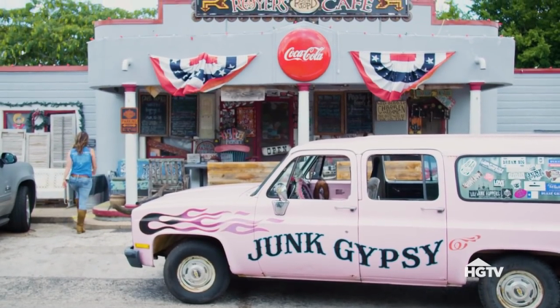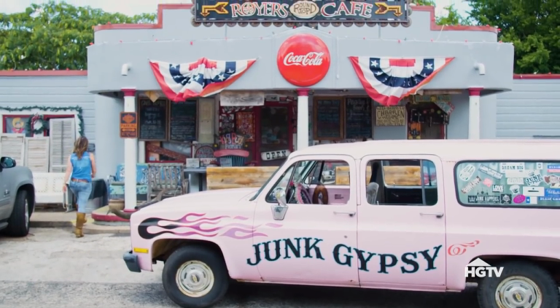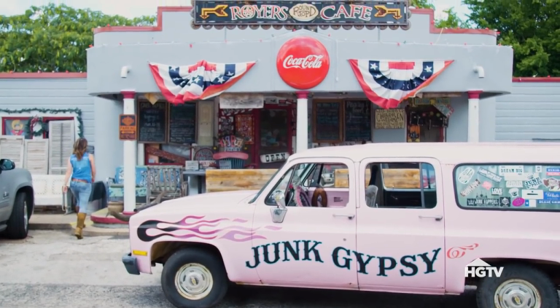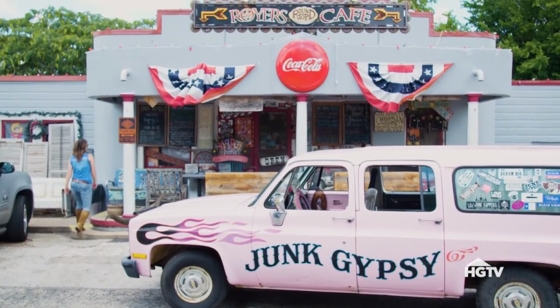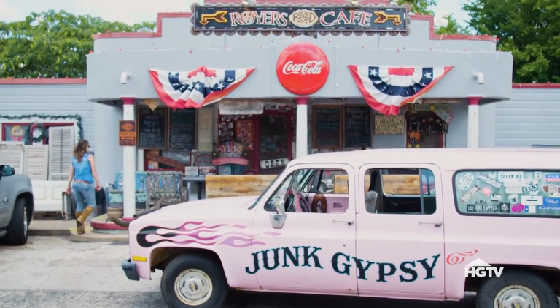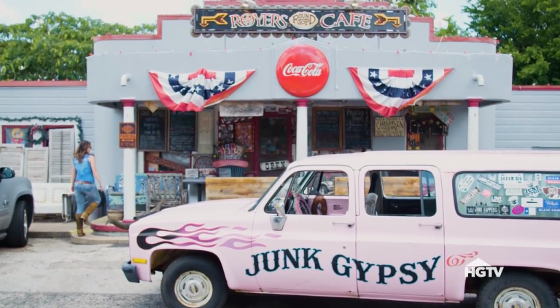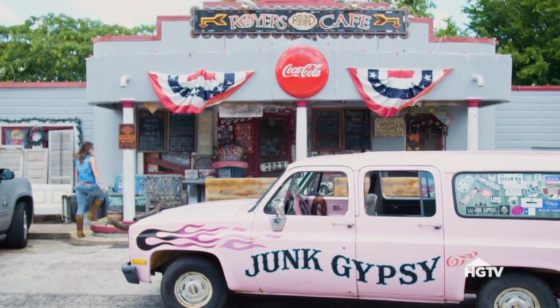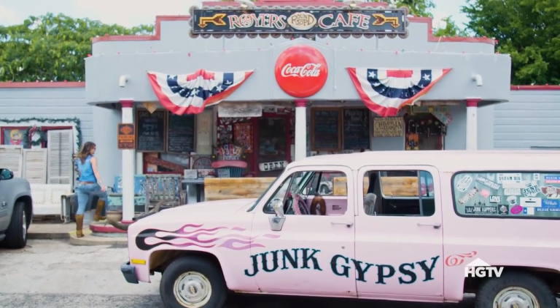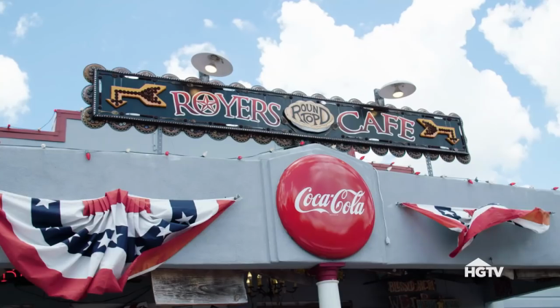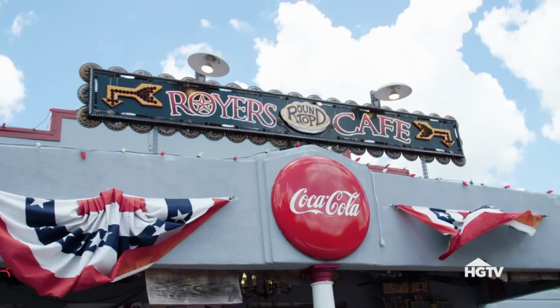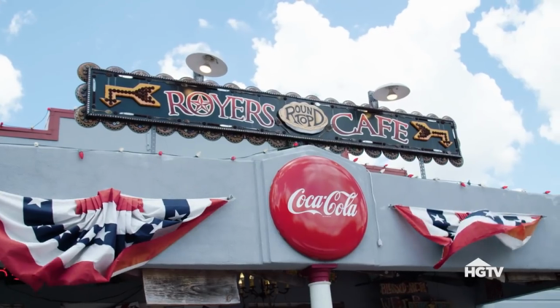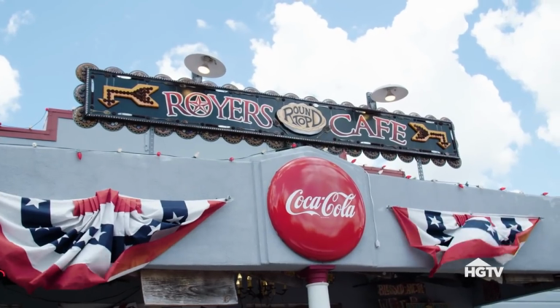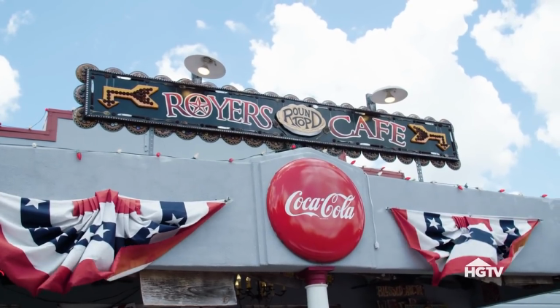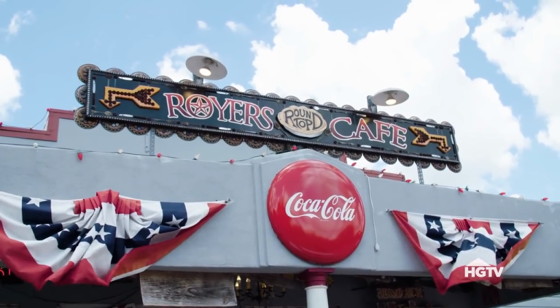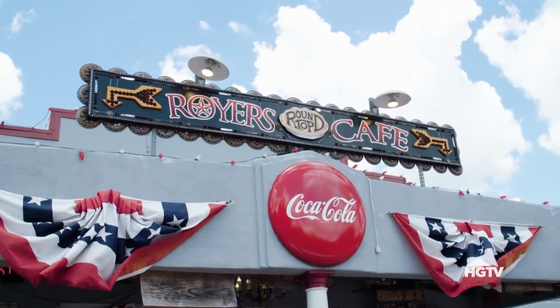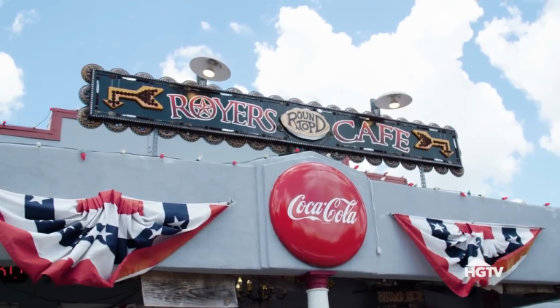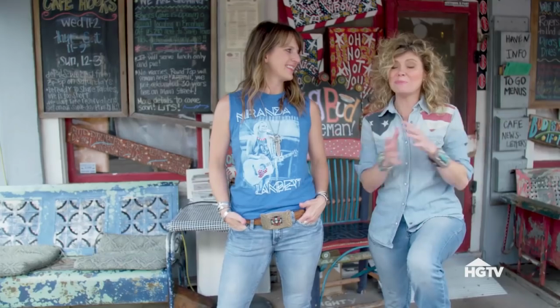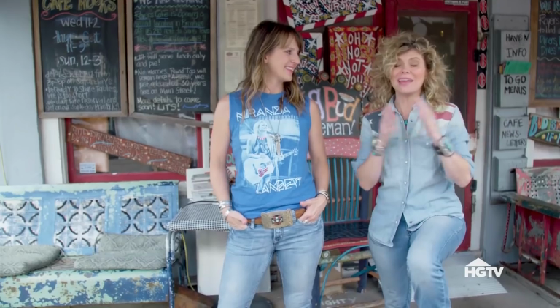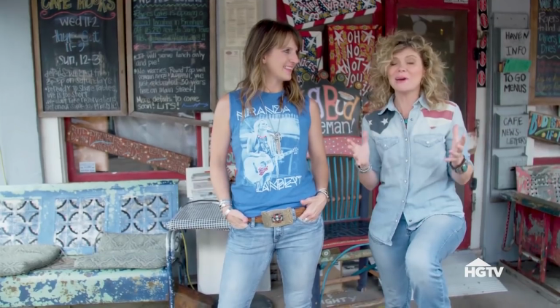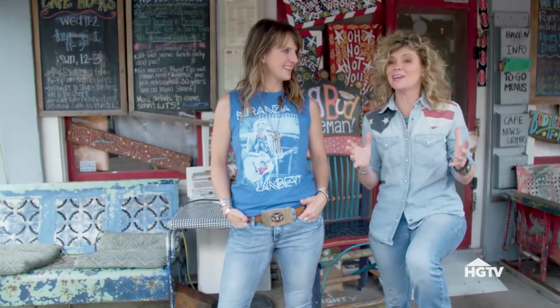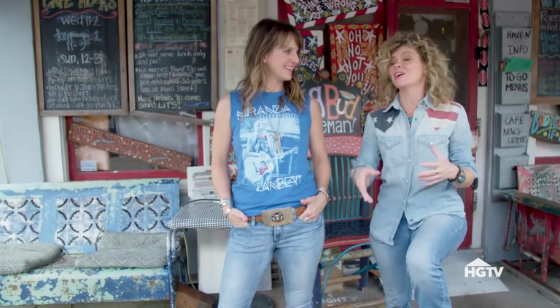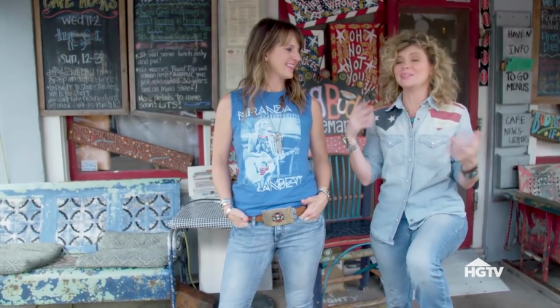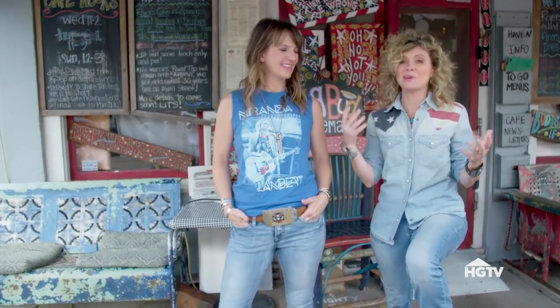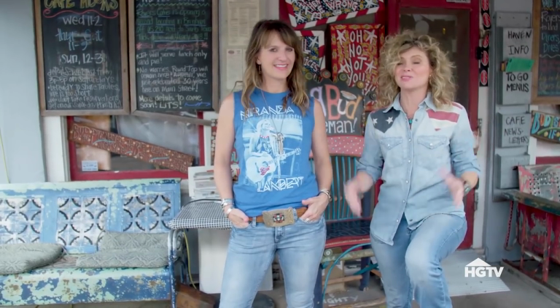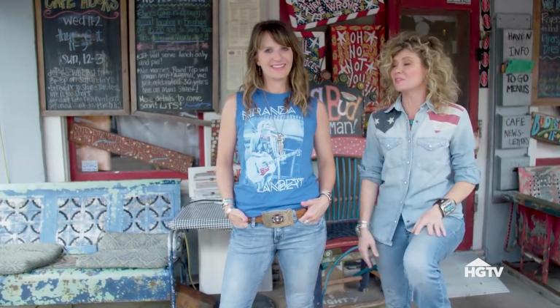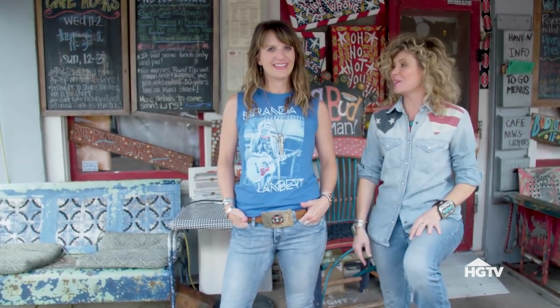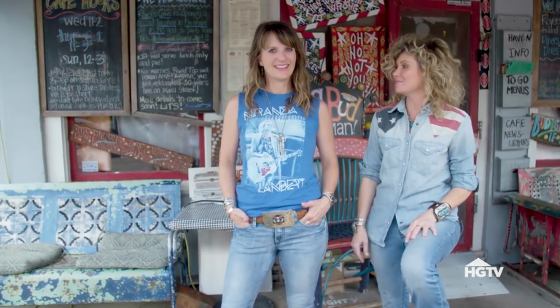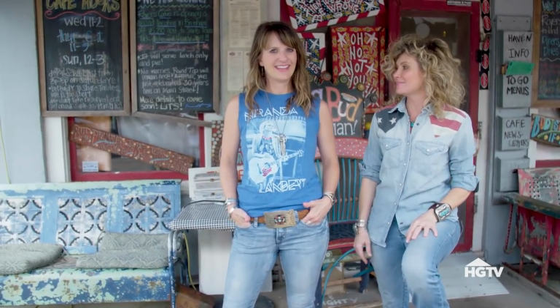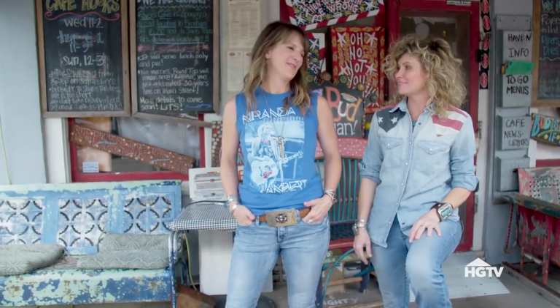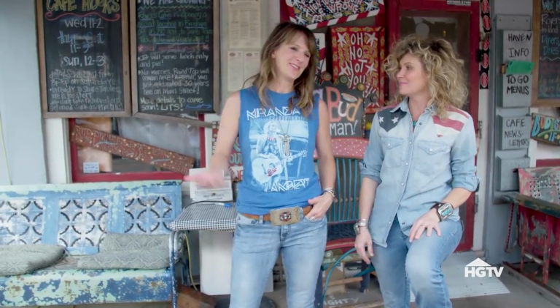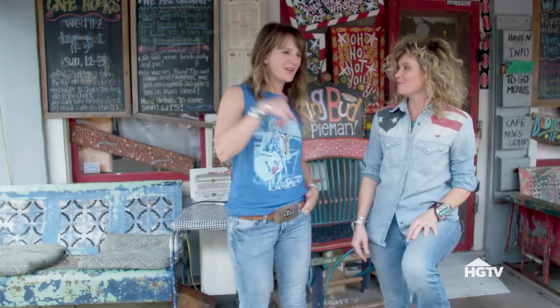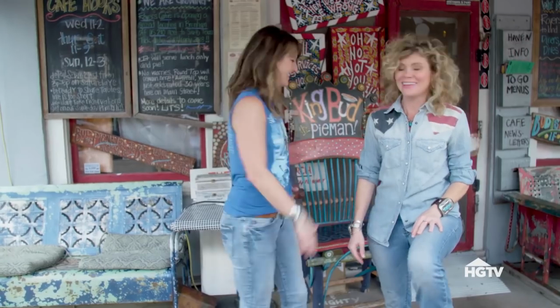No trip to Round Top is complete without a stop at Royer's Round Top Cafe. We bring everybody here and we come here as often as we can. So y'all come on in.